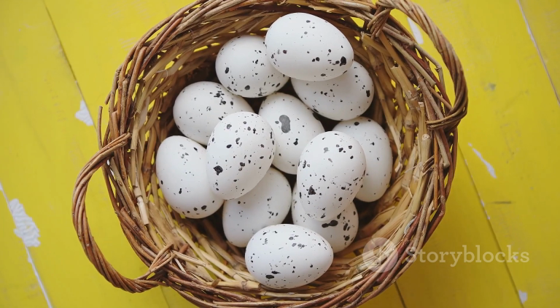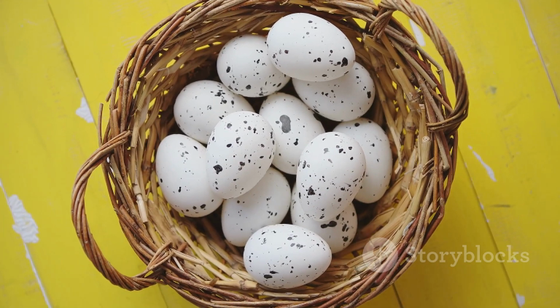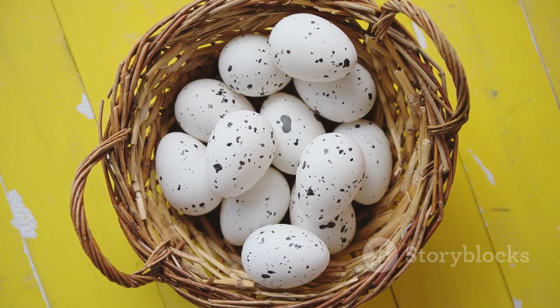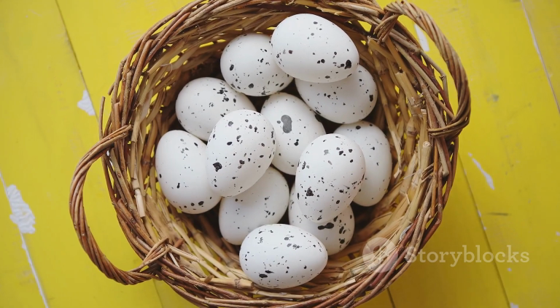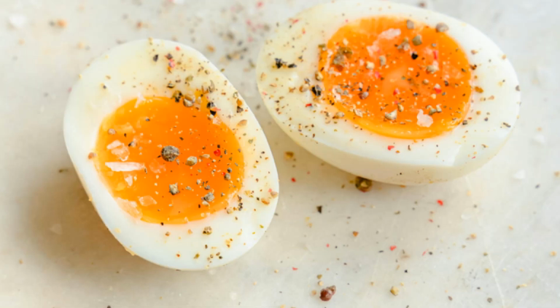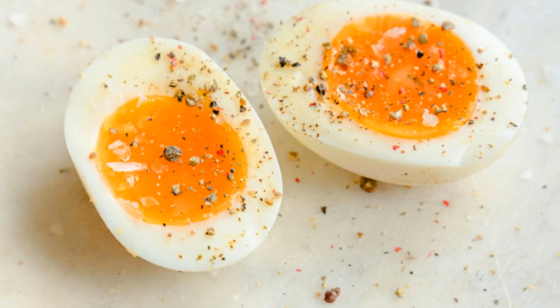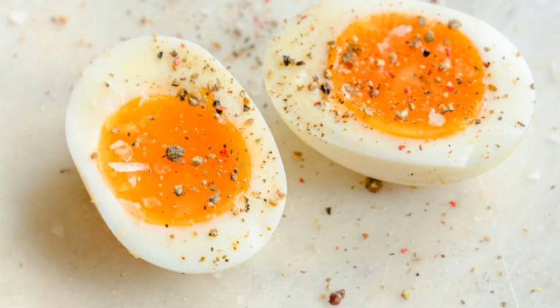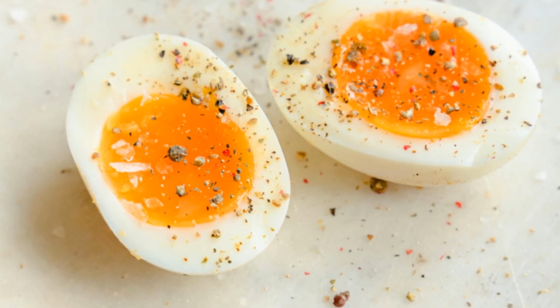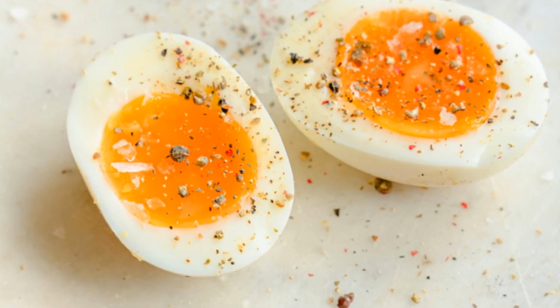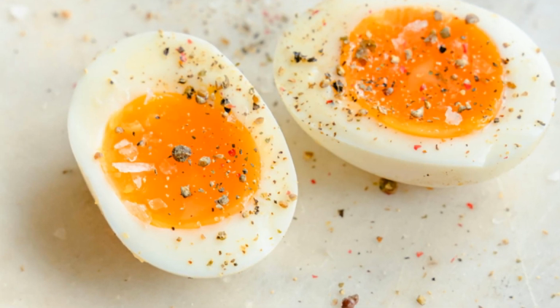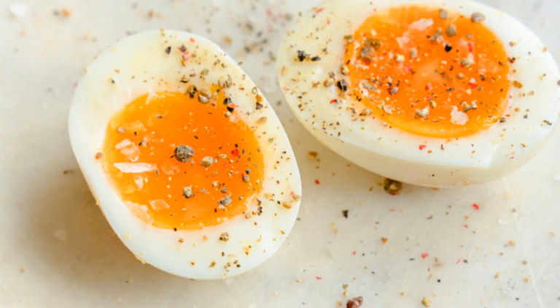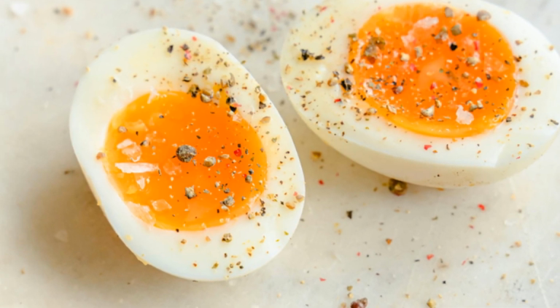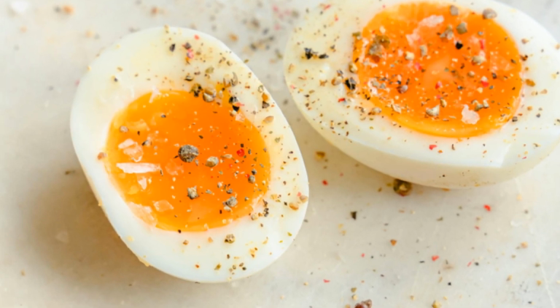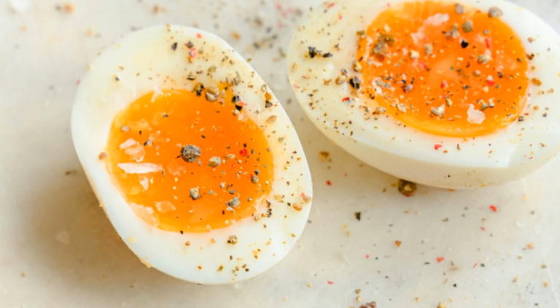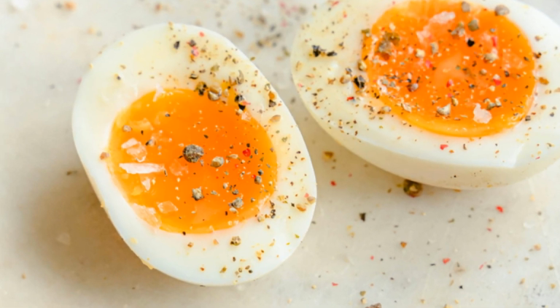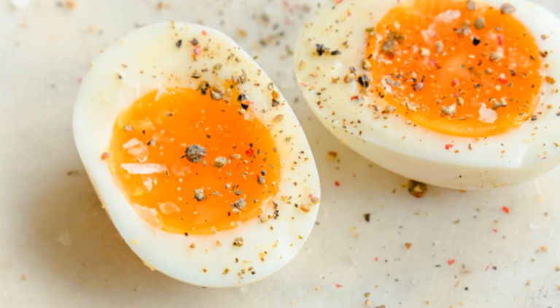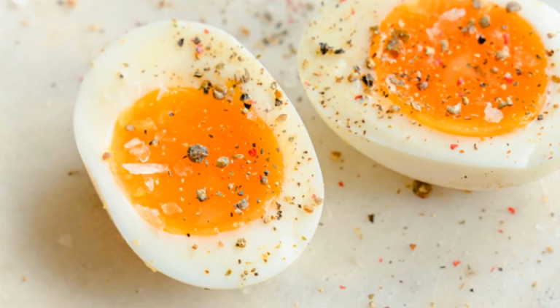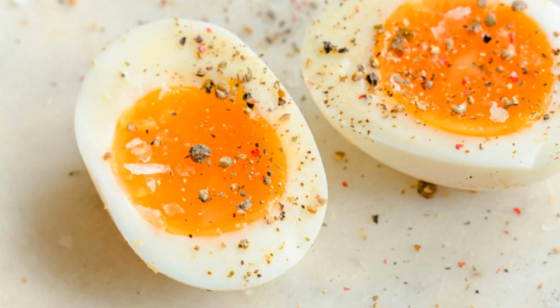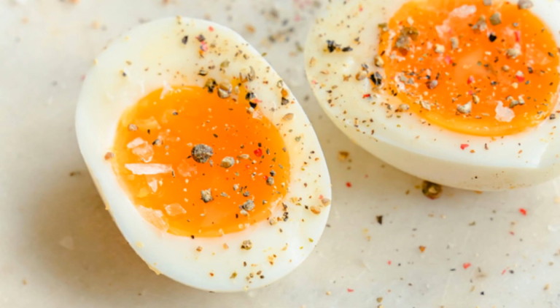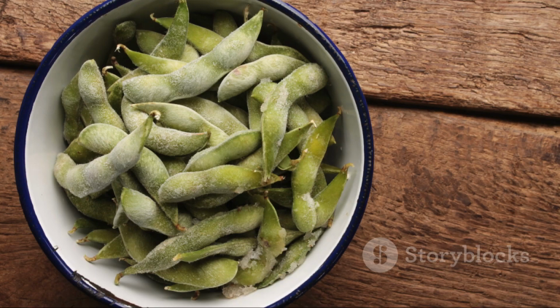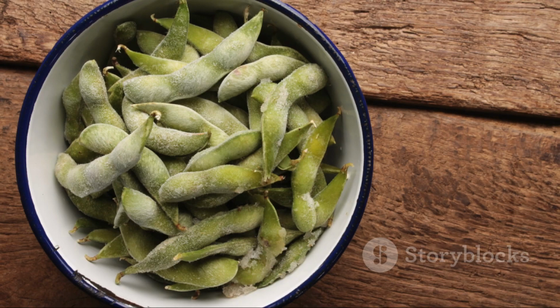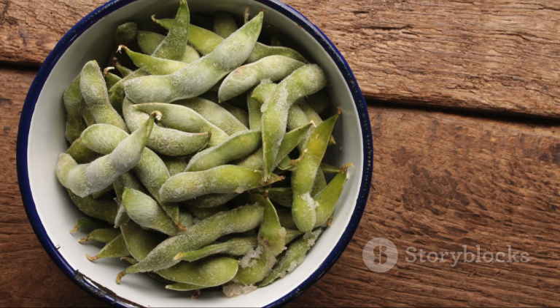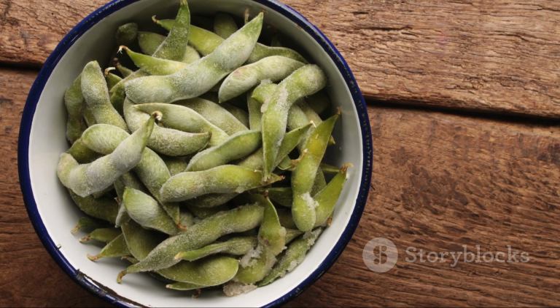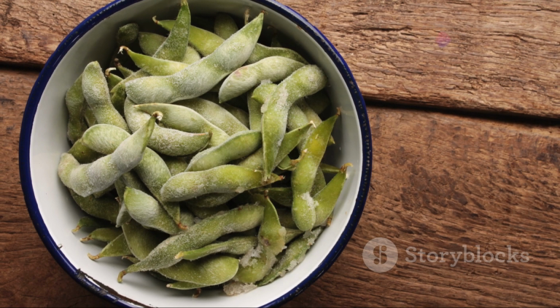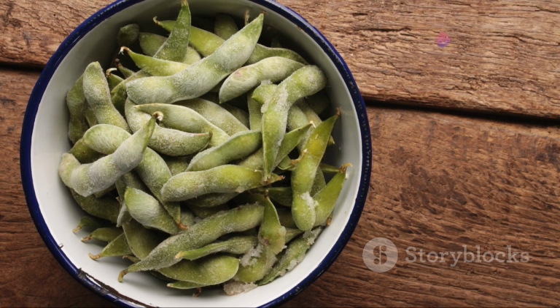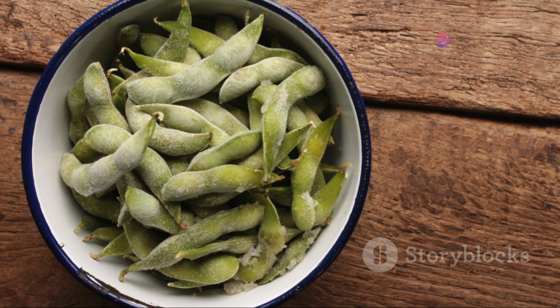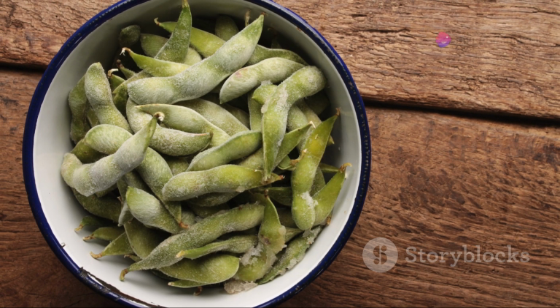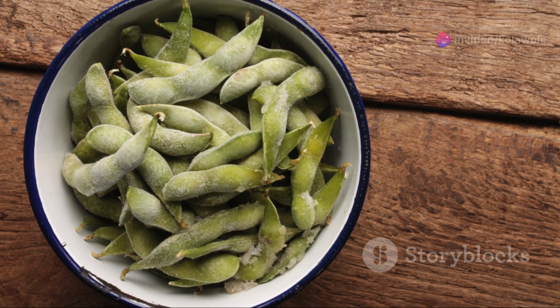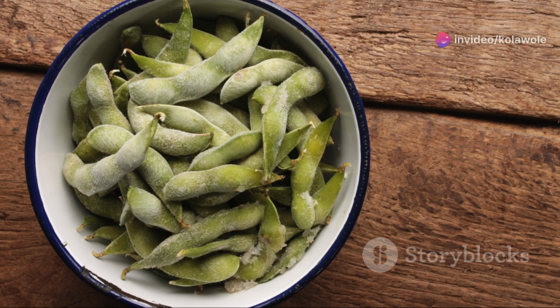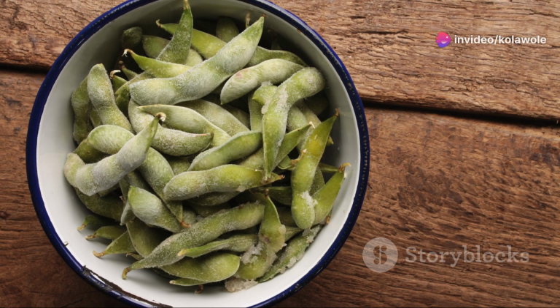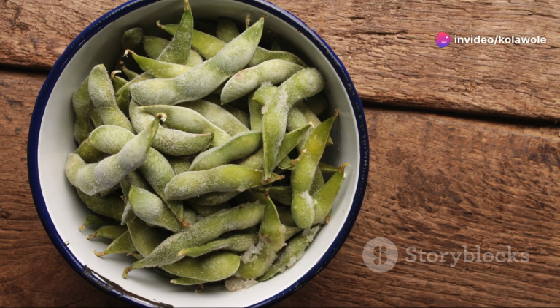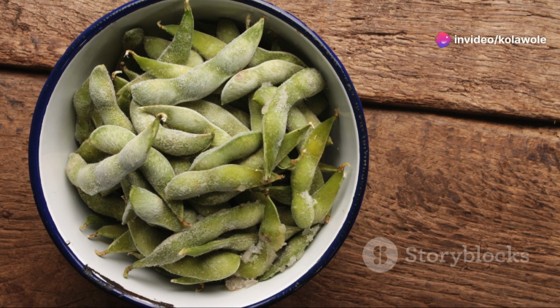Third: hard-boiled eggs. Simple, easy to prepare and loaded with protein. Sprinkle a little salt and pepper and you're good to go.